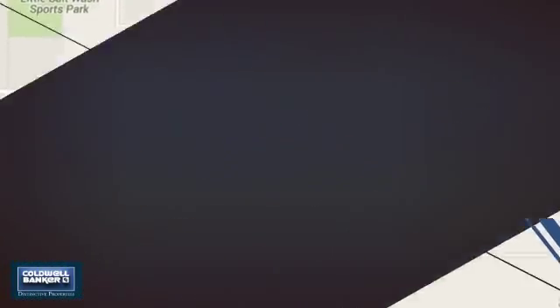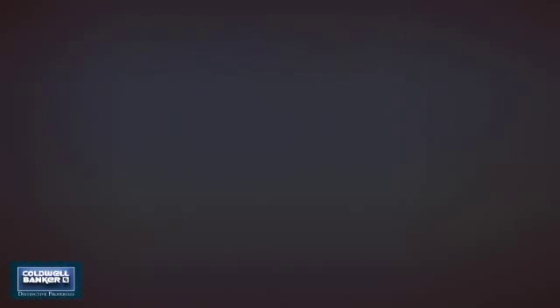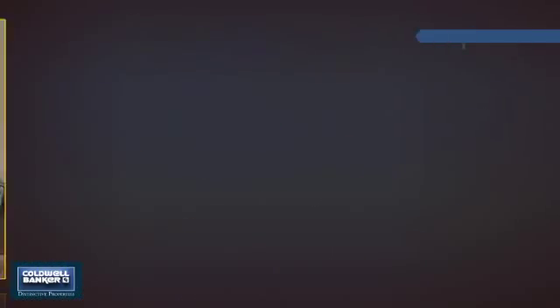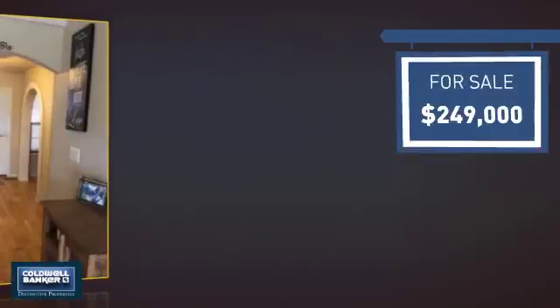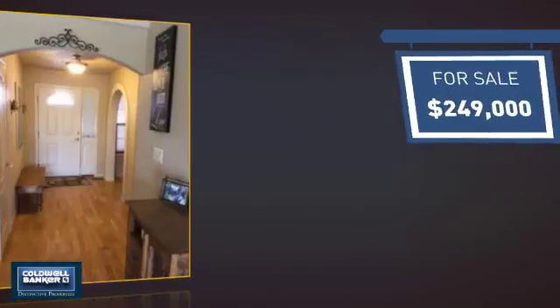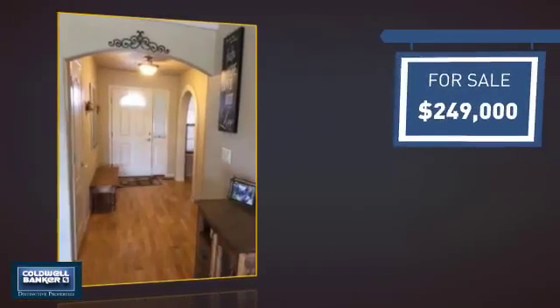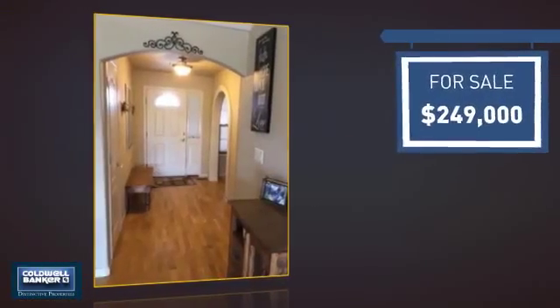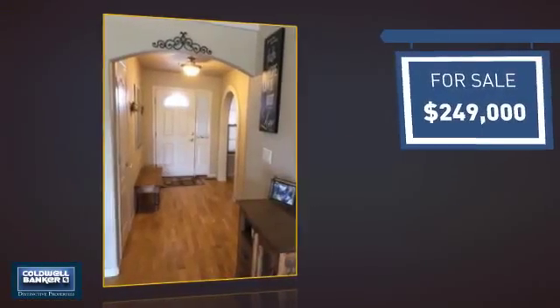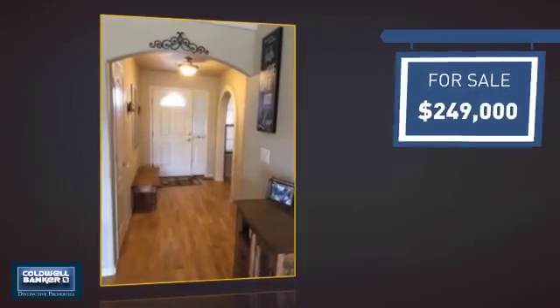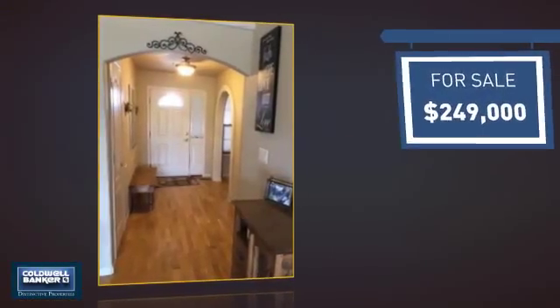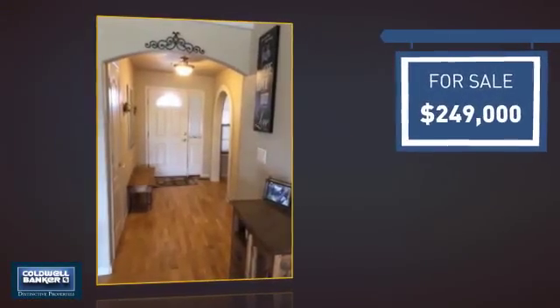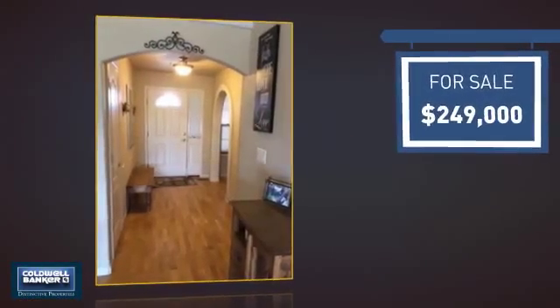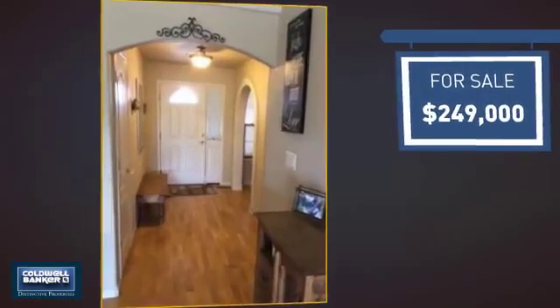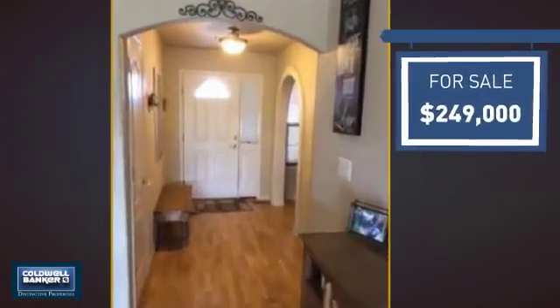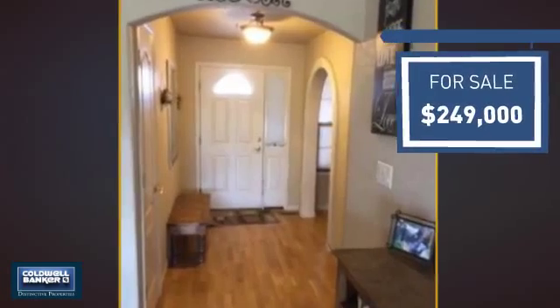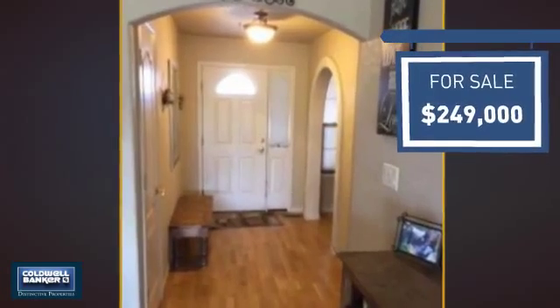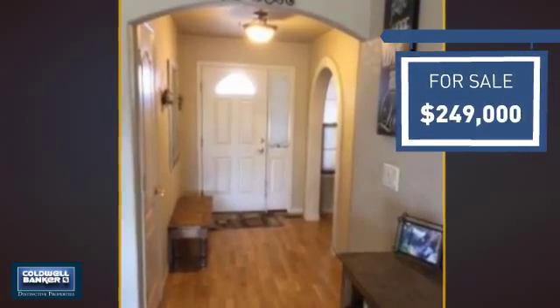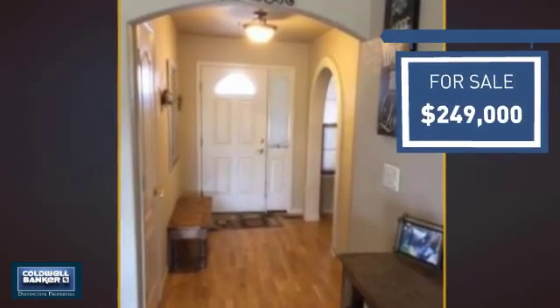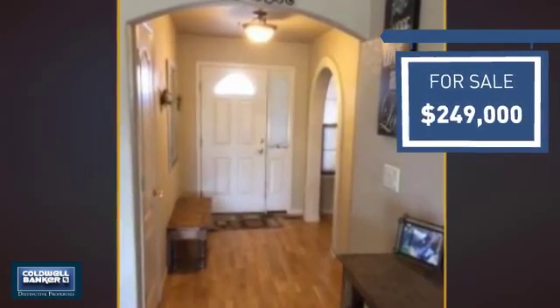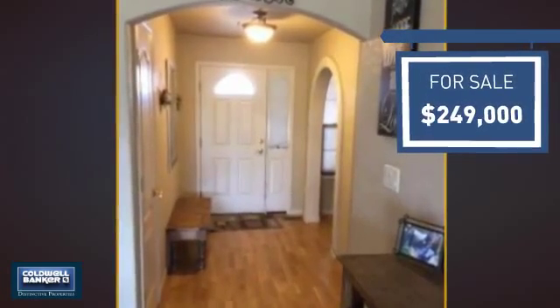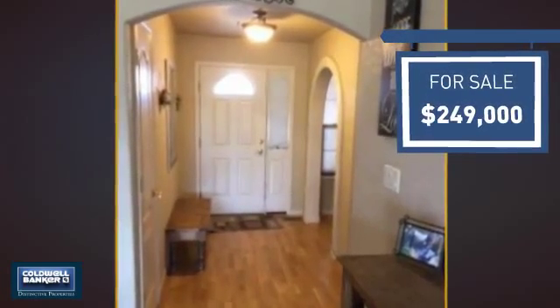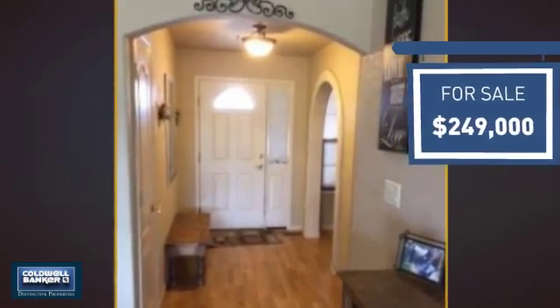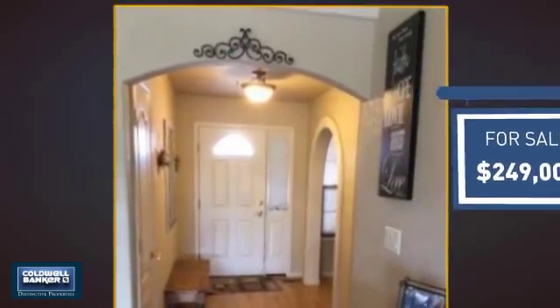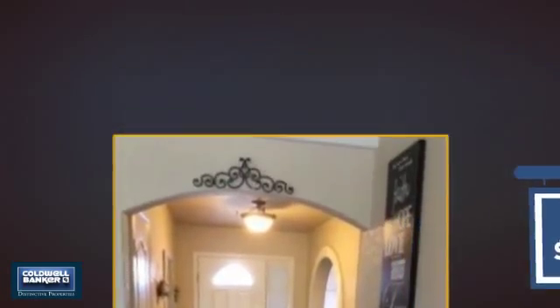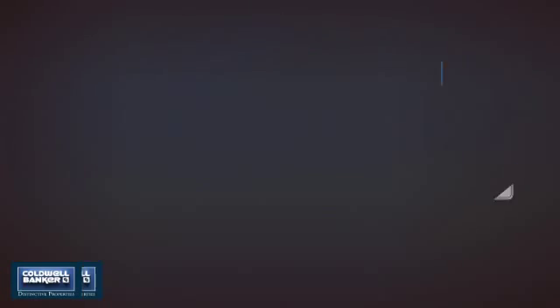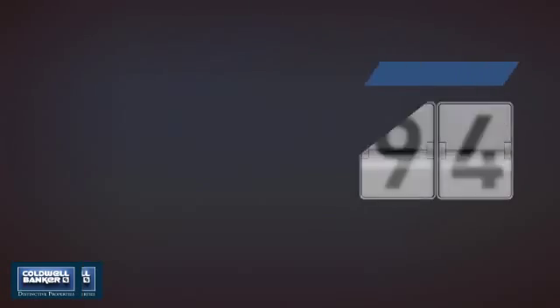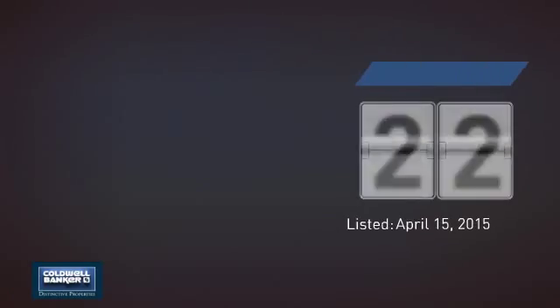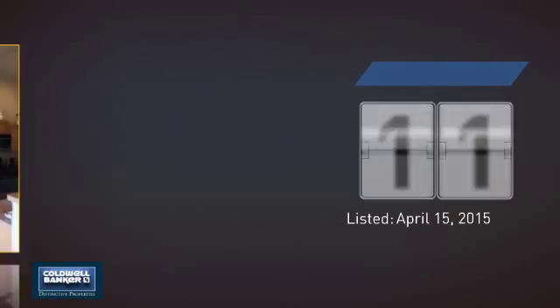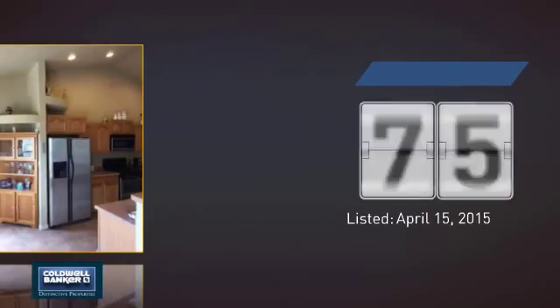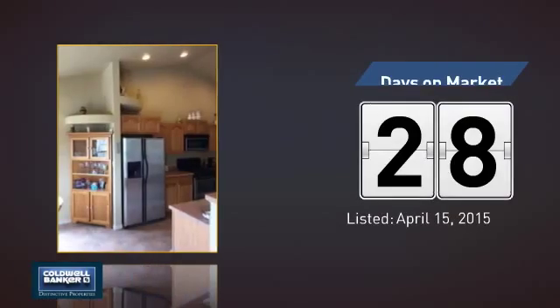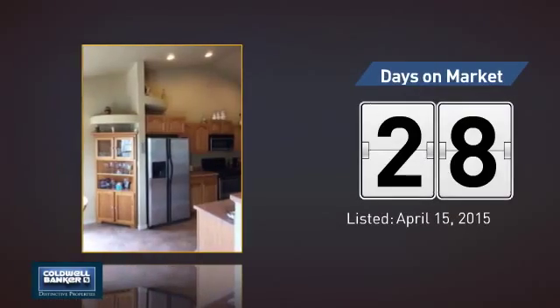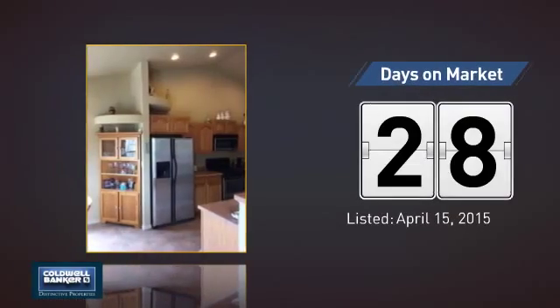Currently listed at just under $250,000, it's been on the market since April.